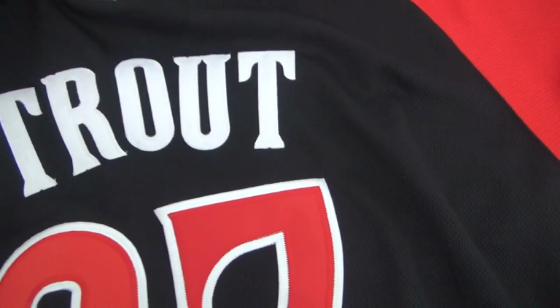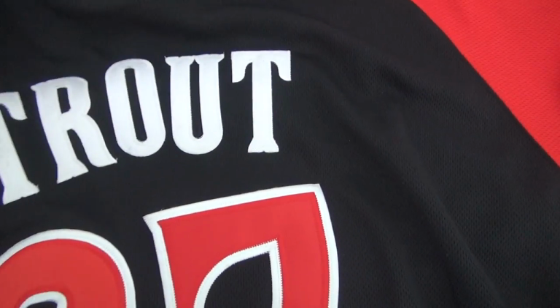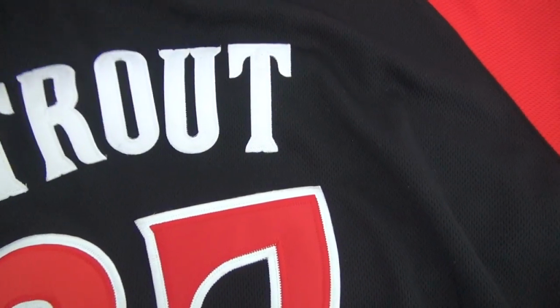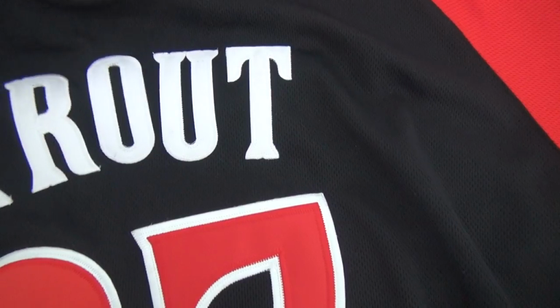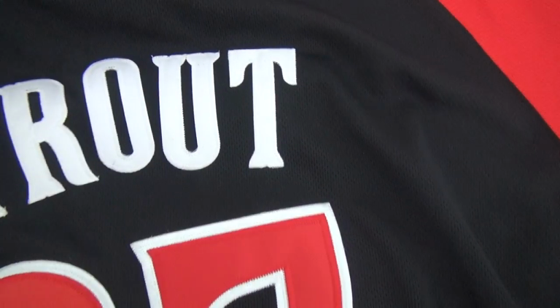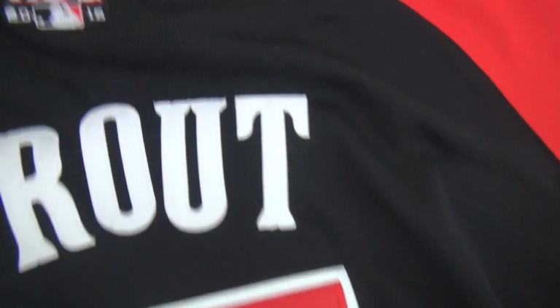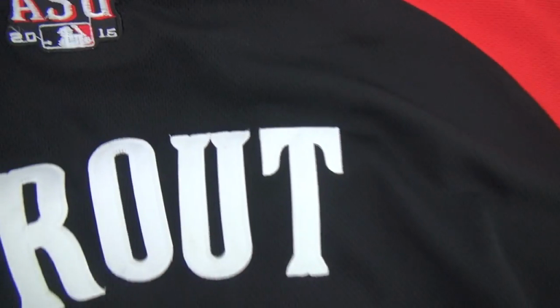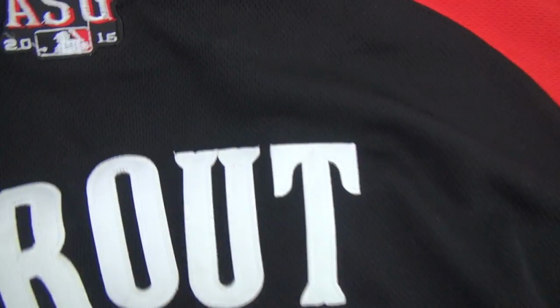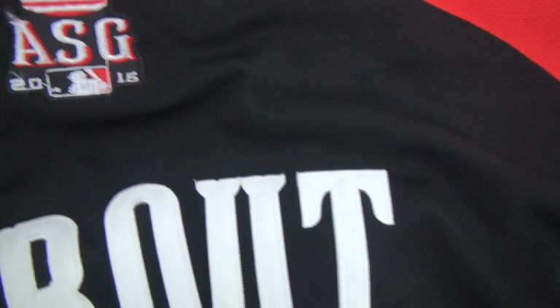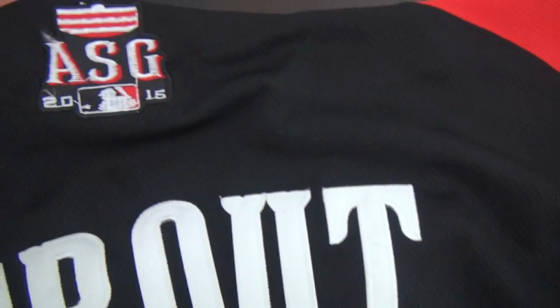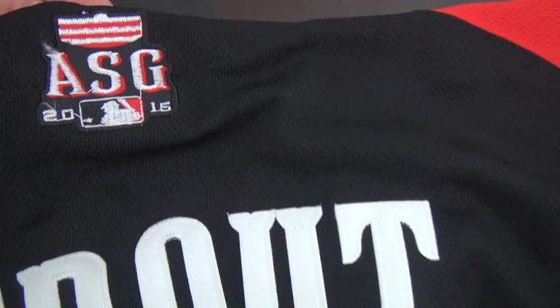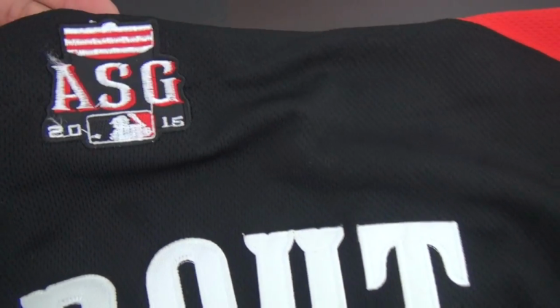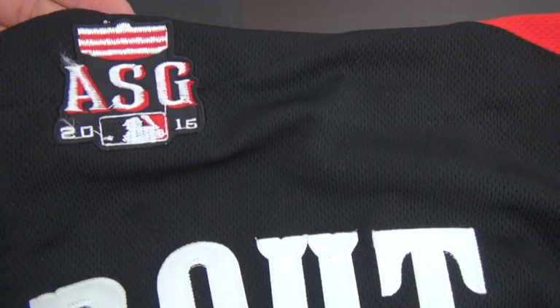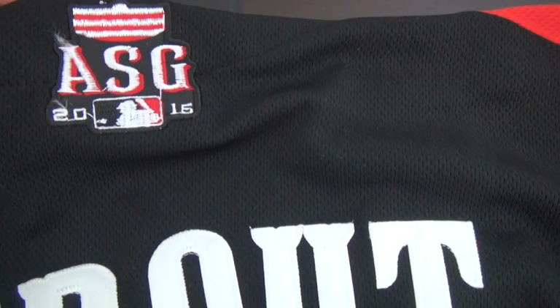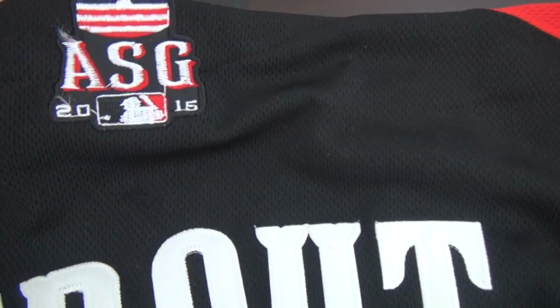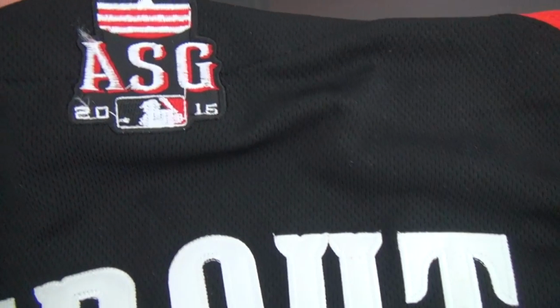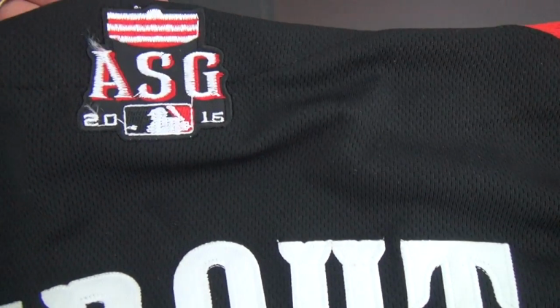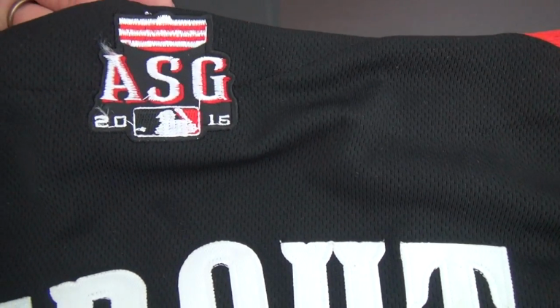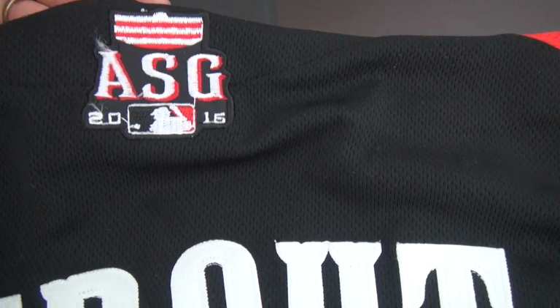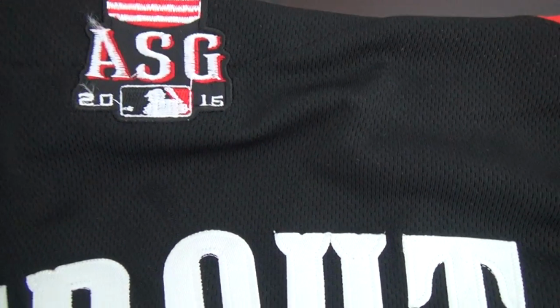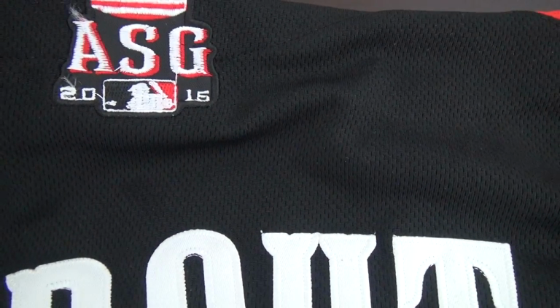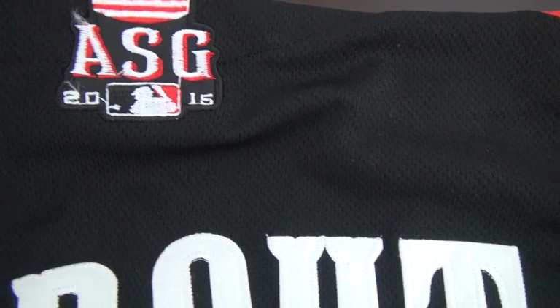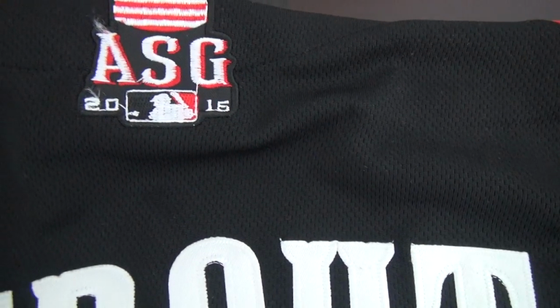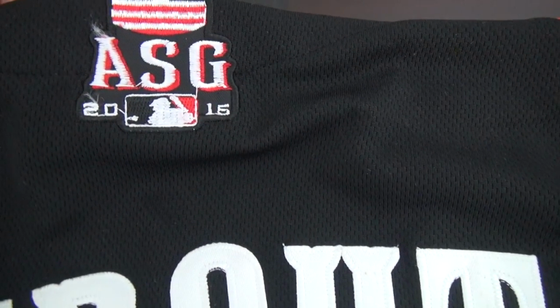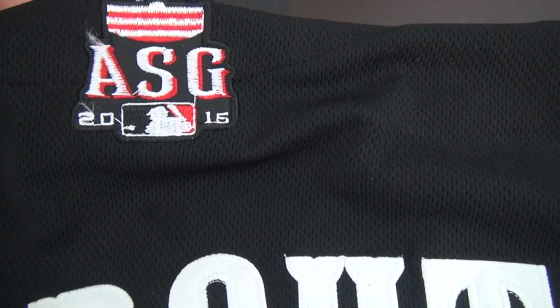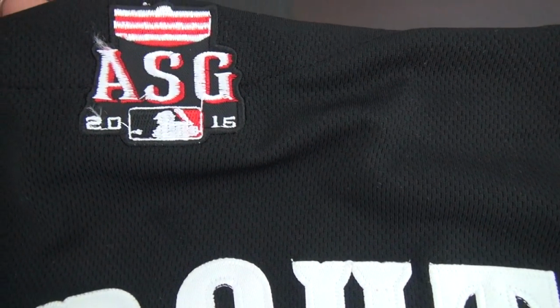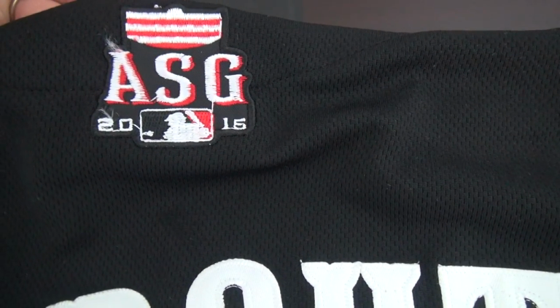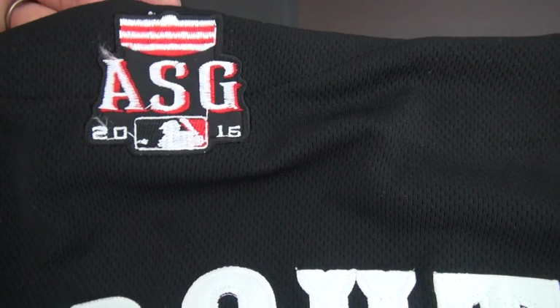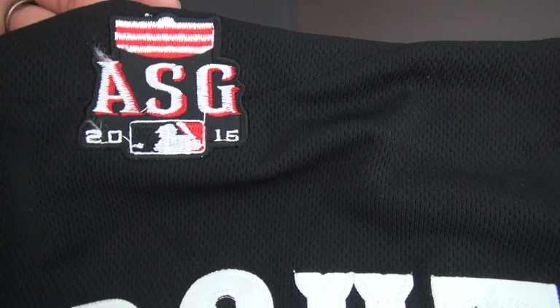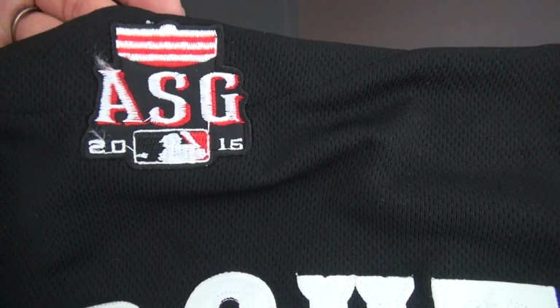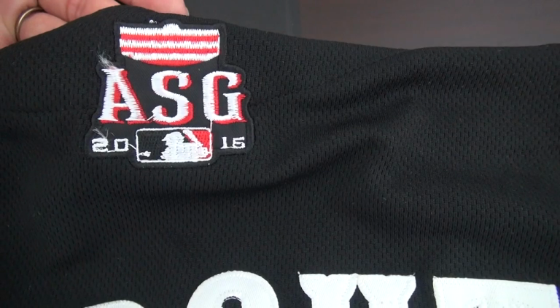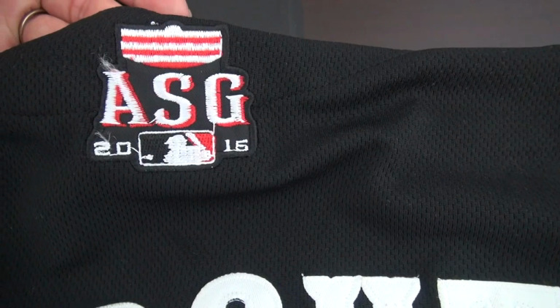There is another patch here — NSG. What does this mean? Can you tell me in the comment box?